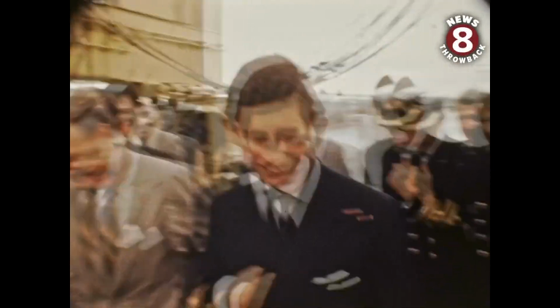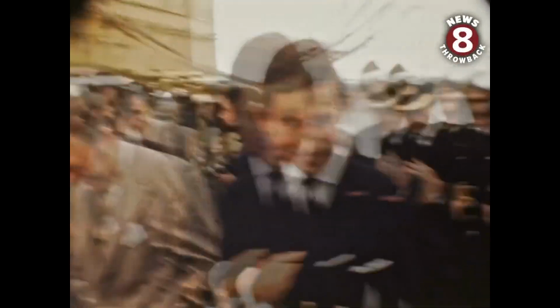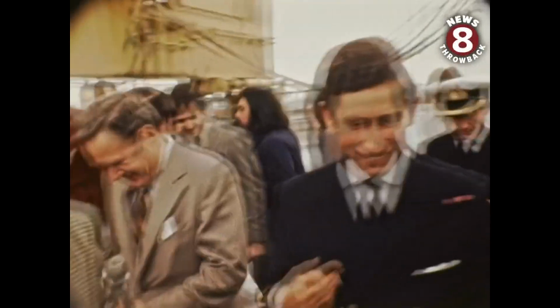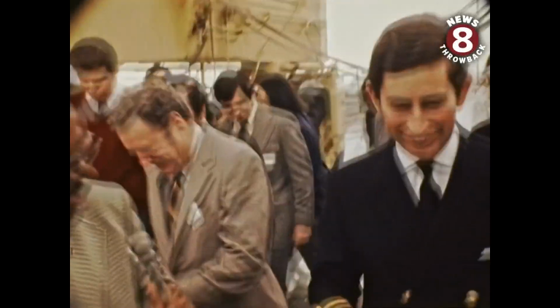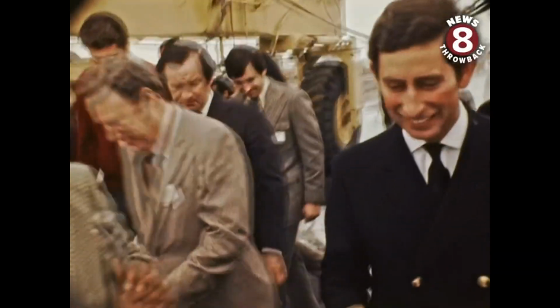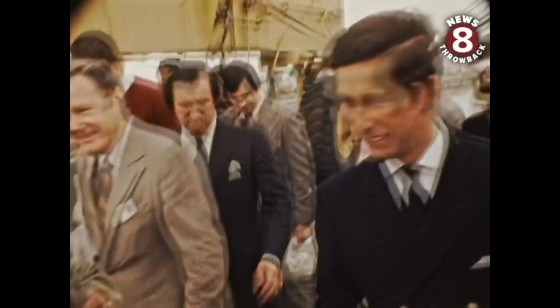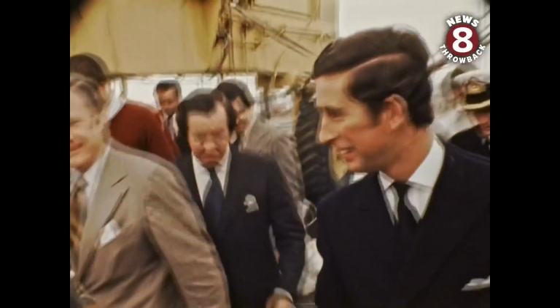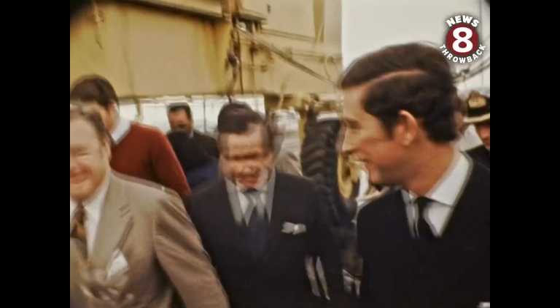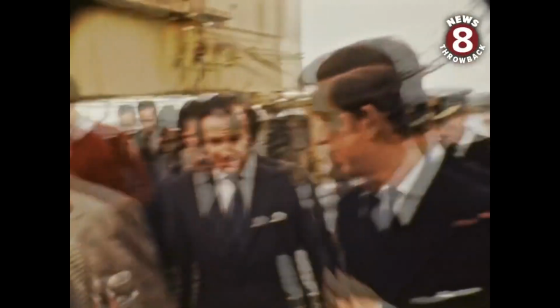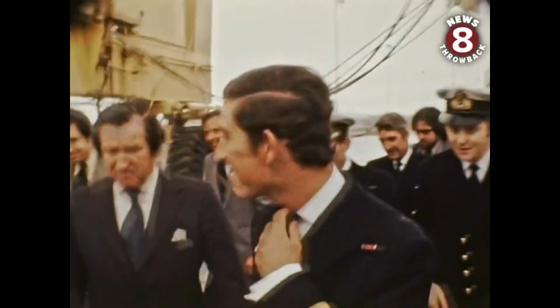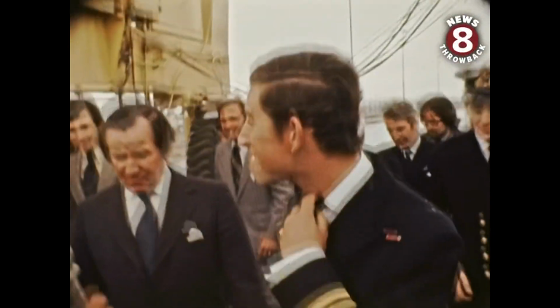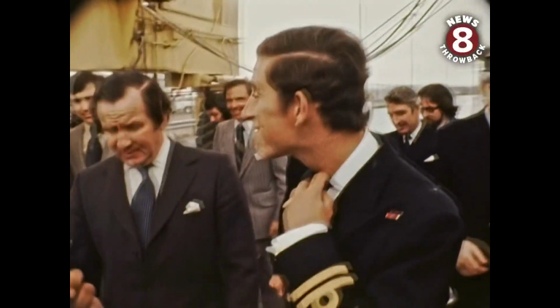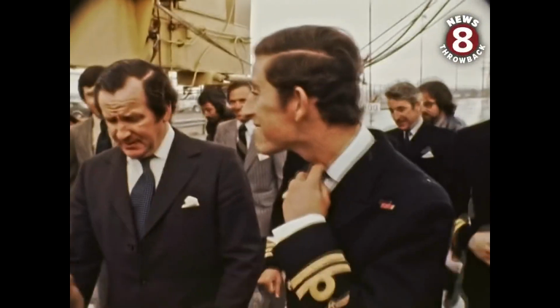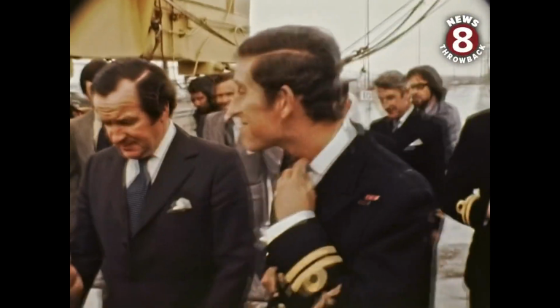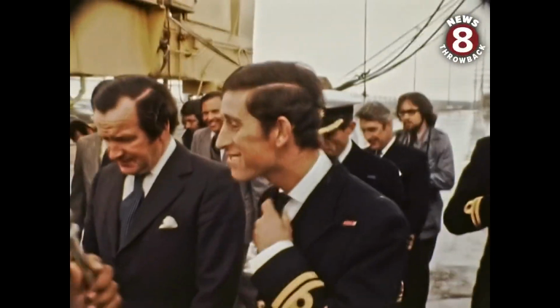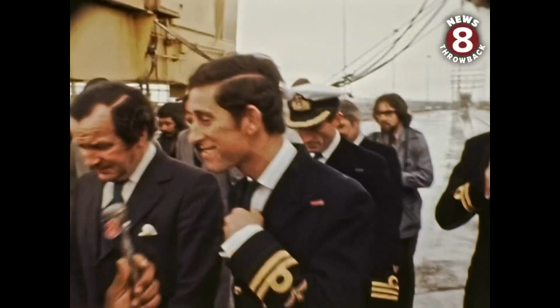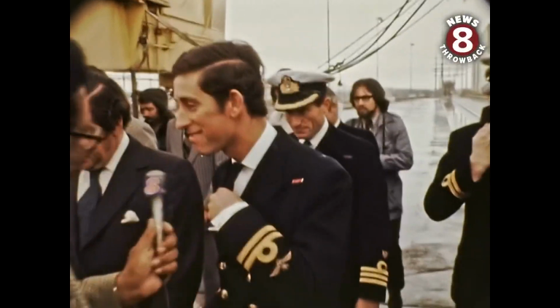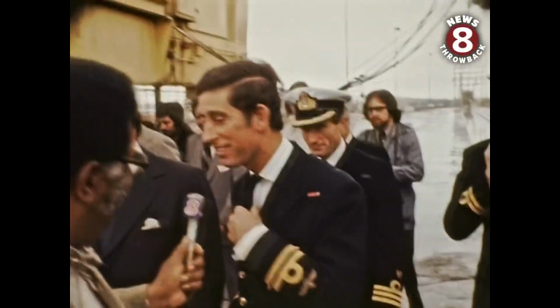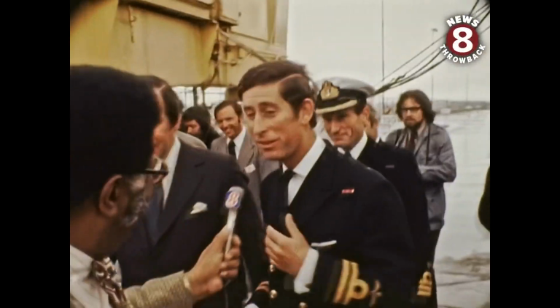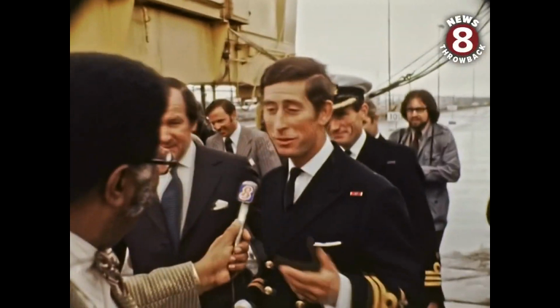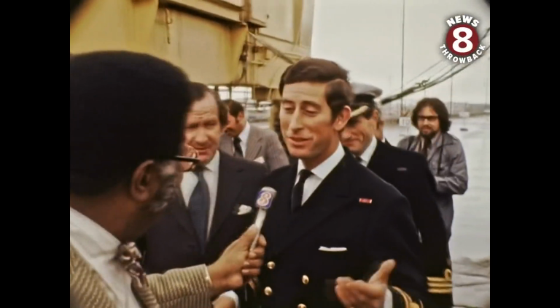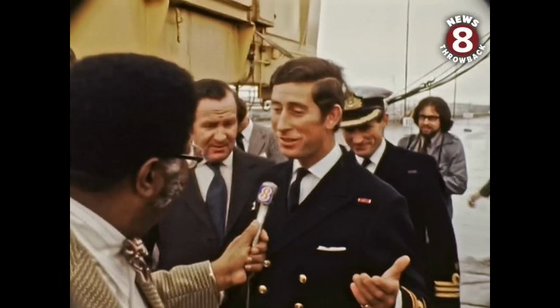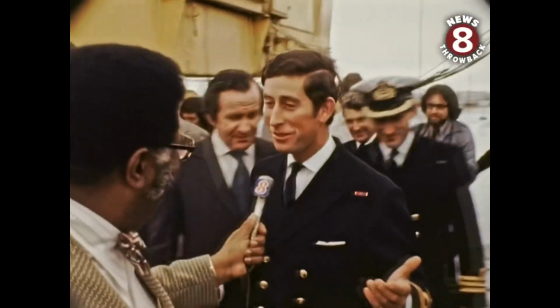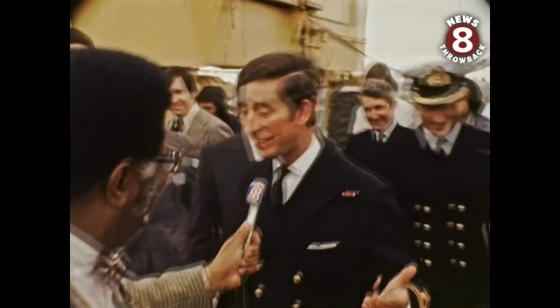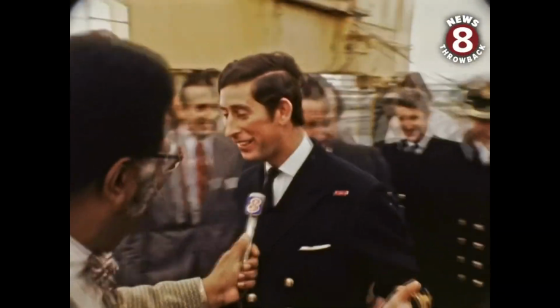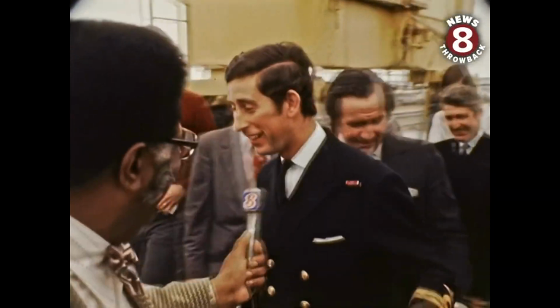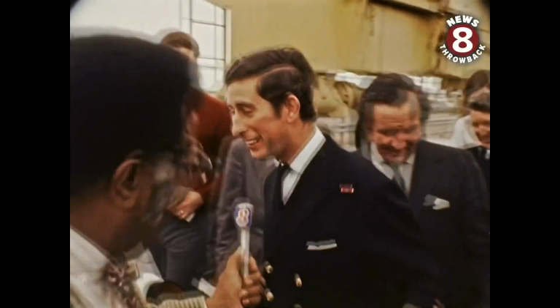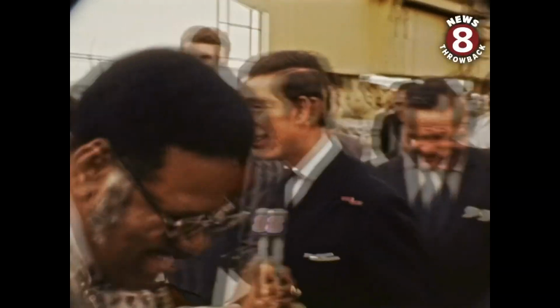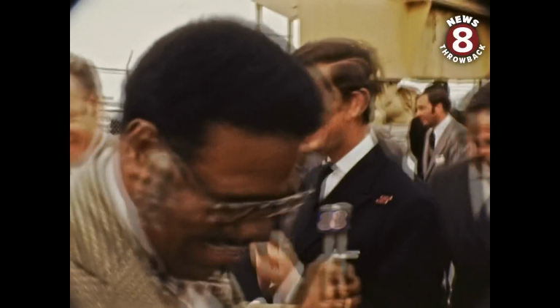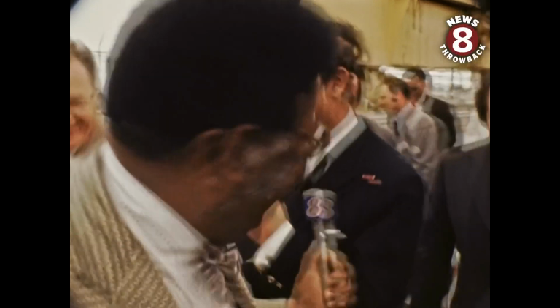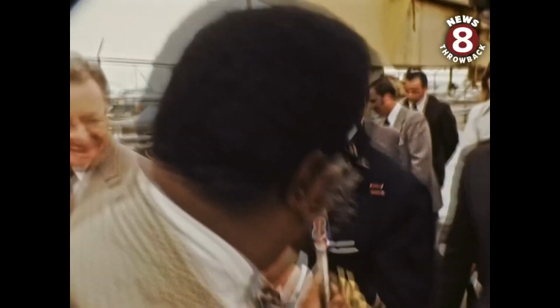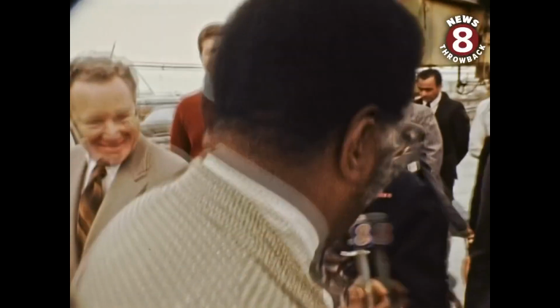Have you been able to maintain your tan pretty well? It depends on you. I can't see it.